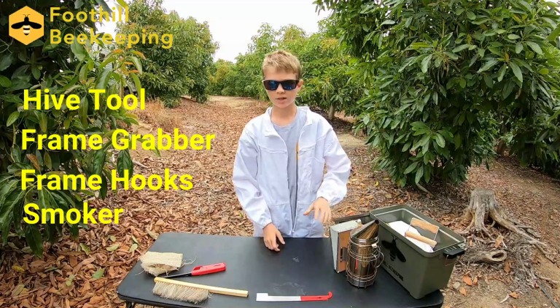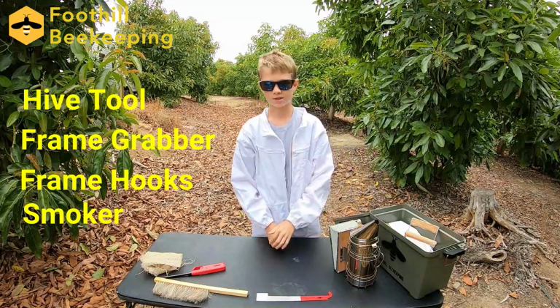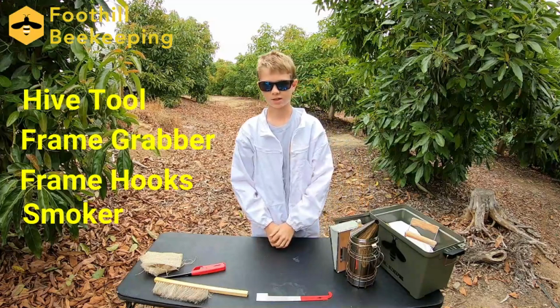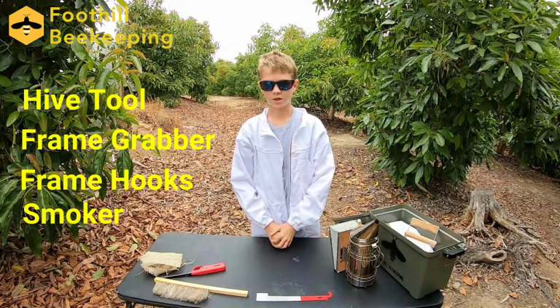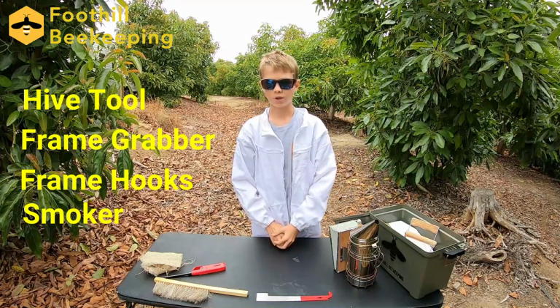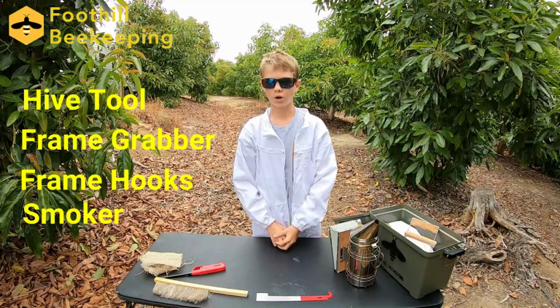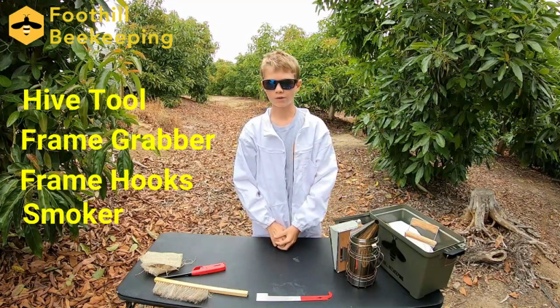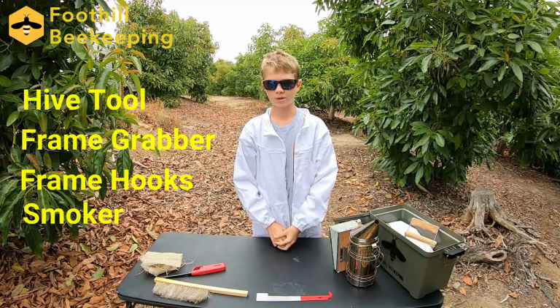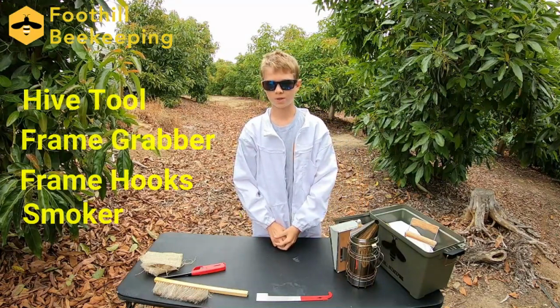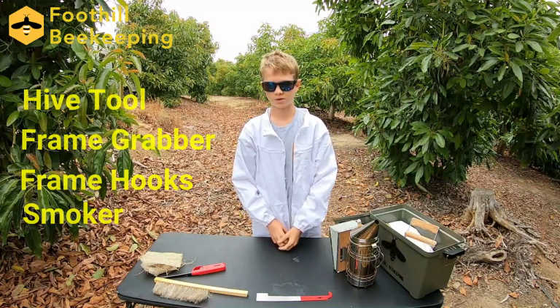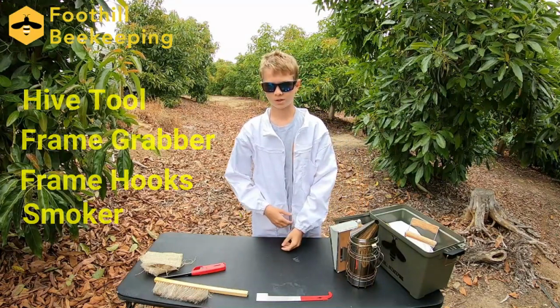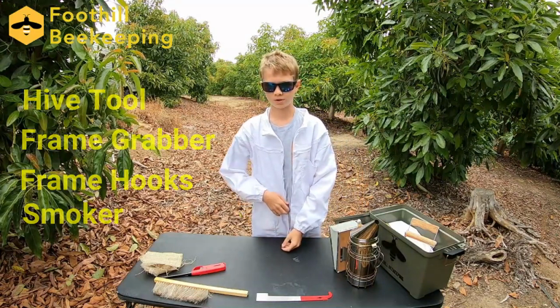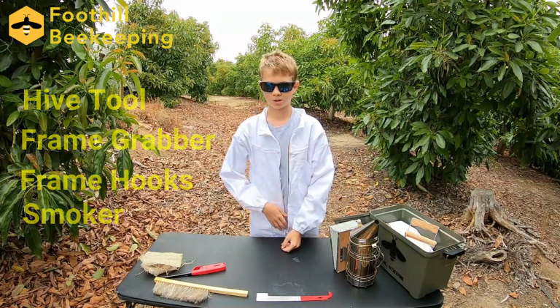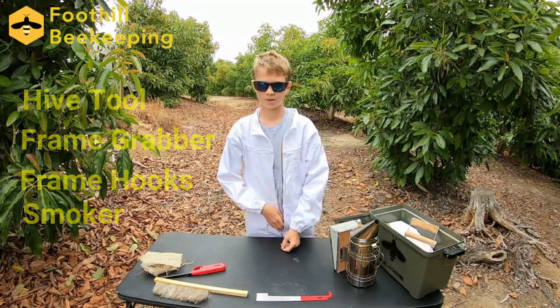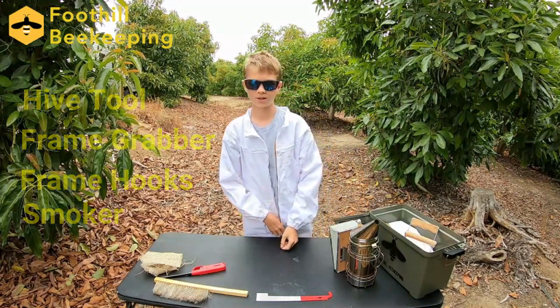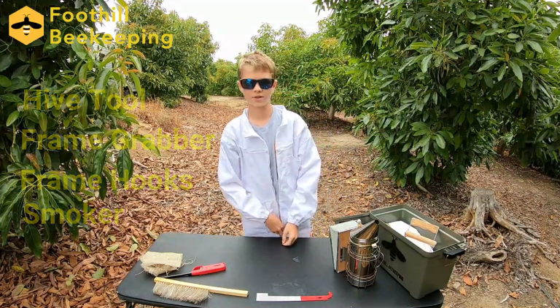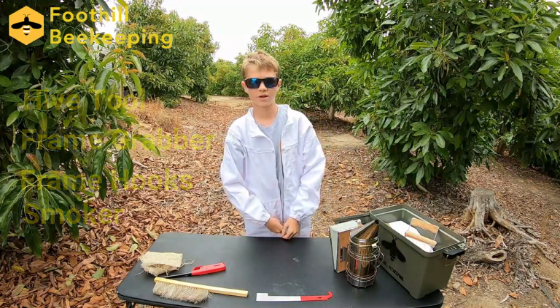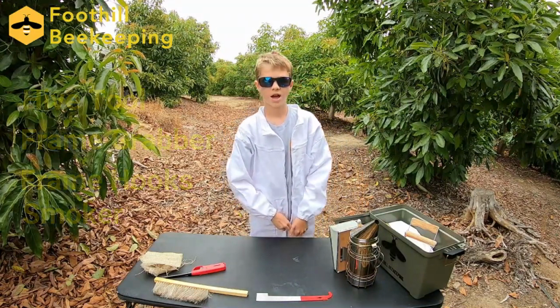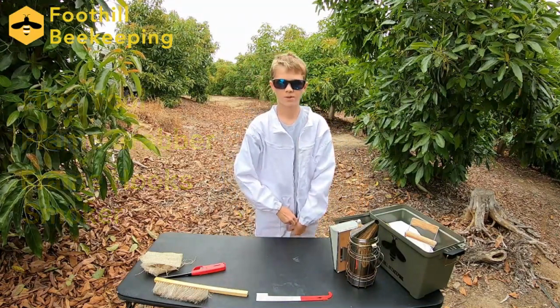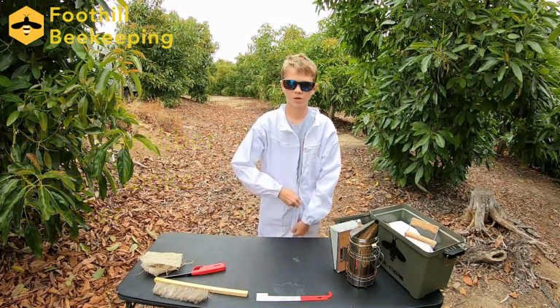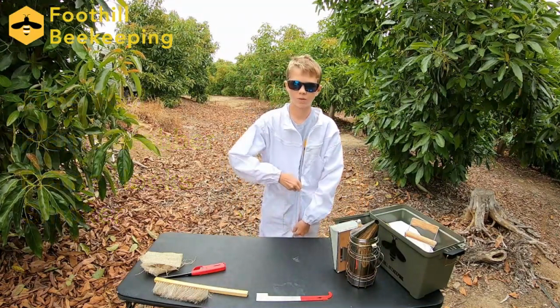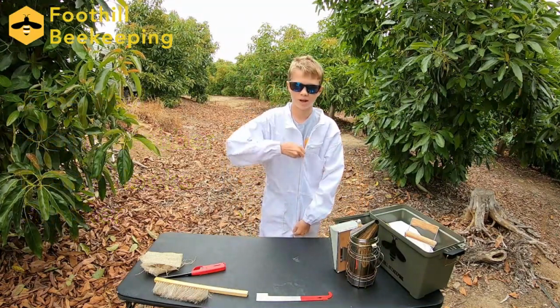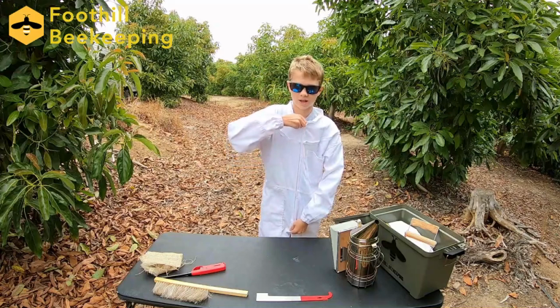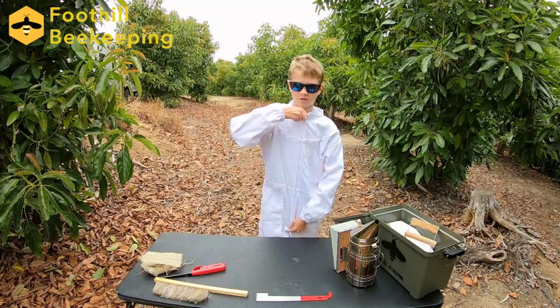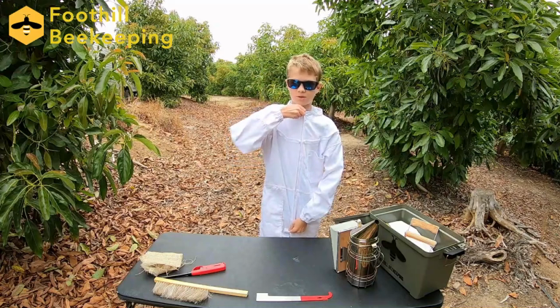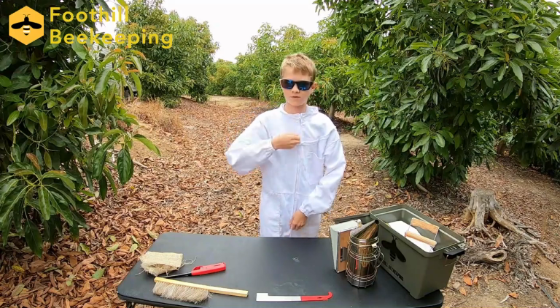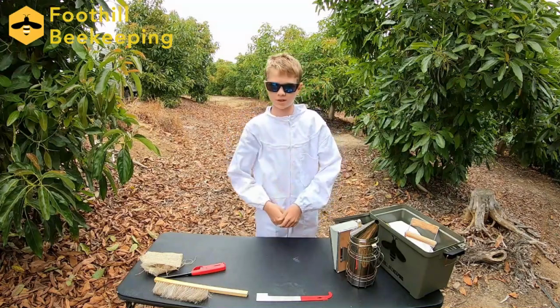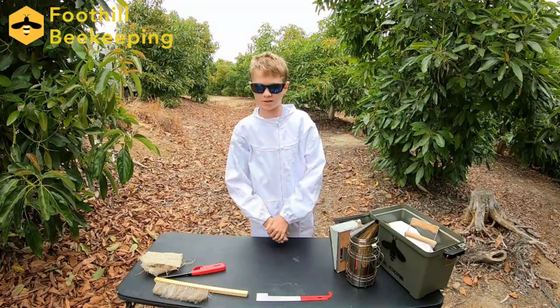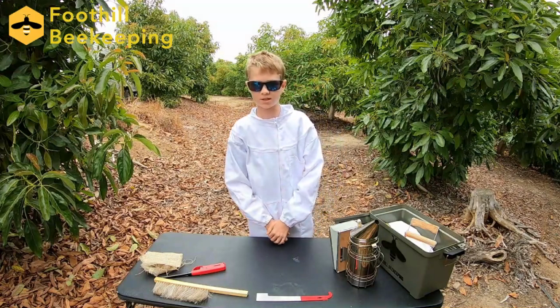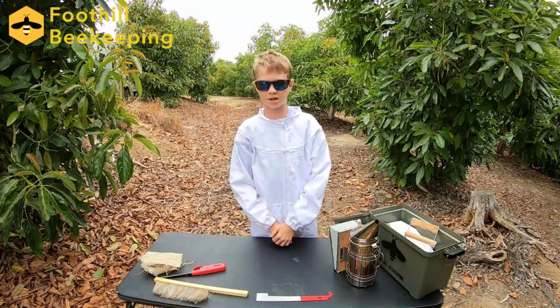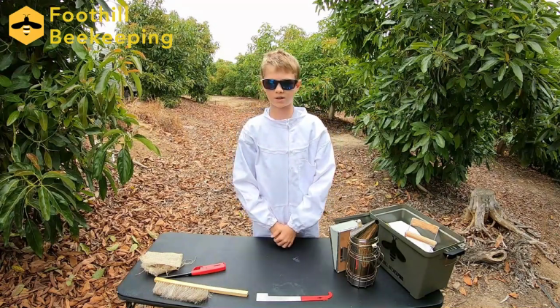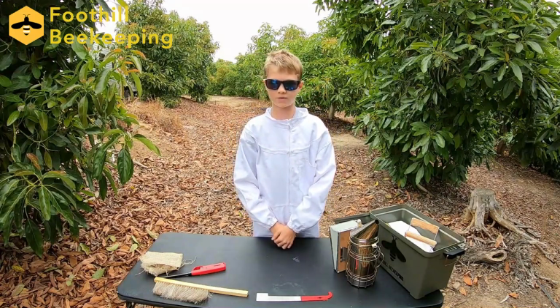Lastly, we always want to be sure to double check our protective gear, as we don't want to have an angry bee visit us inside our cover.